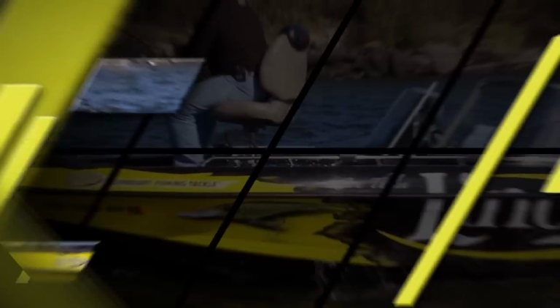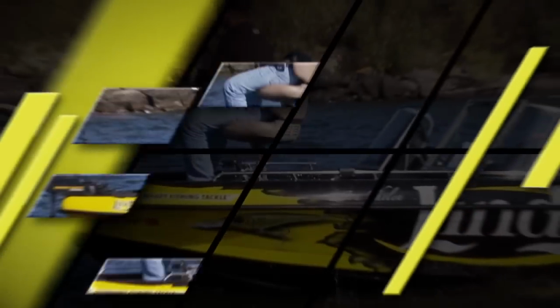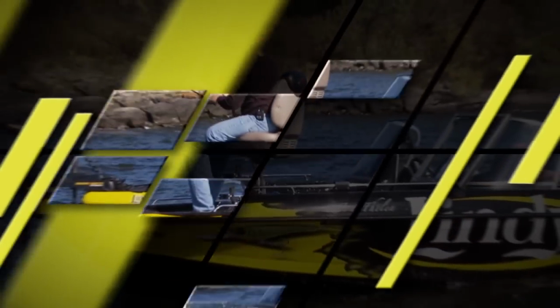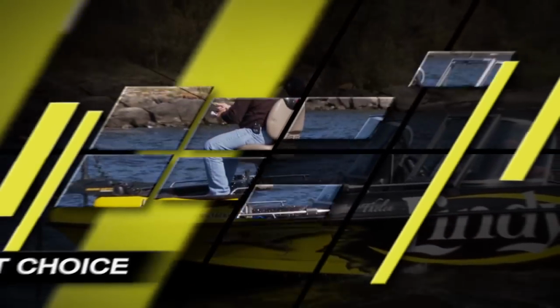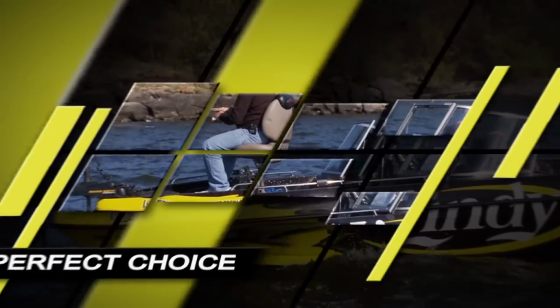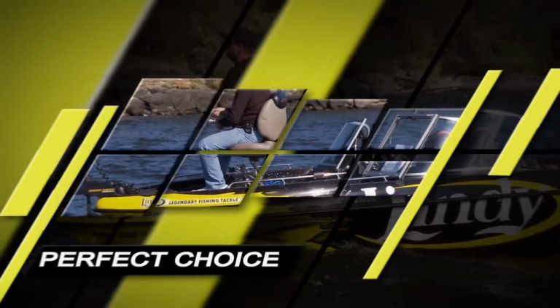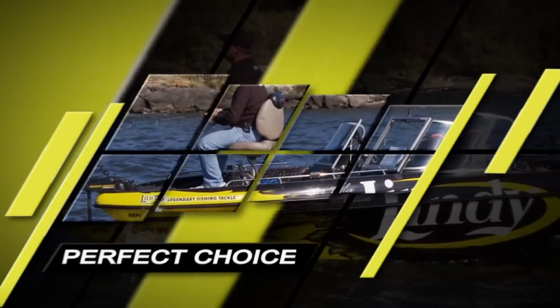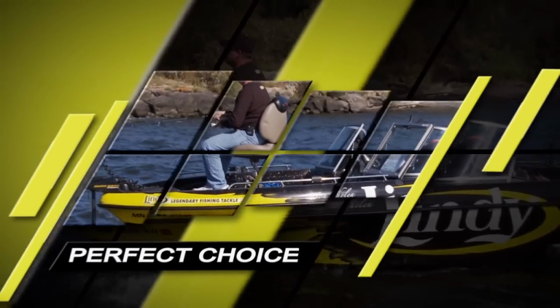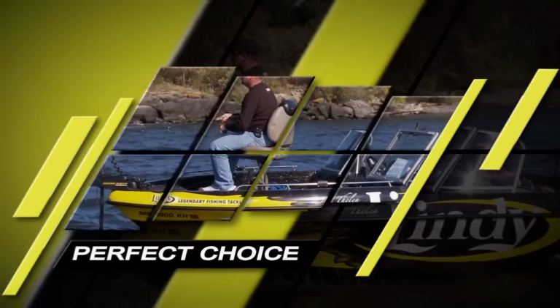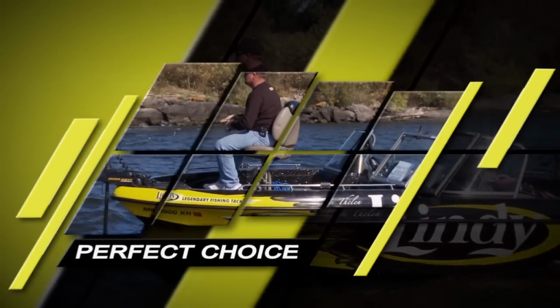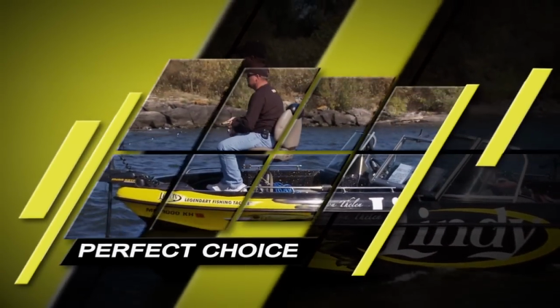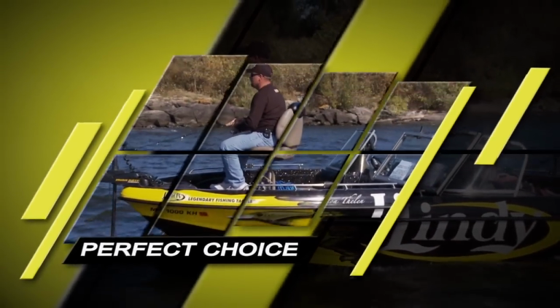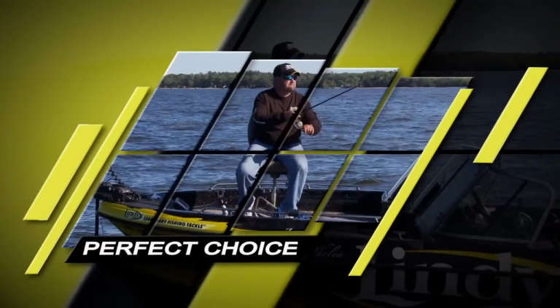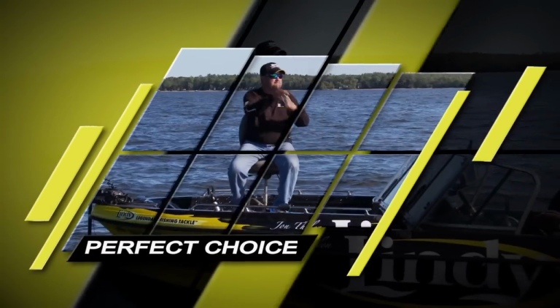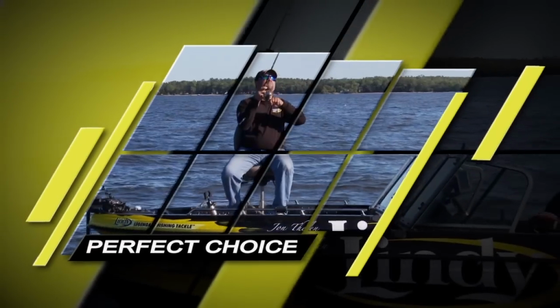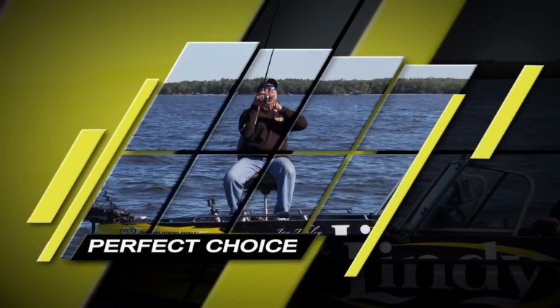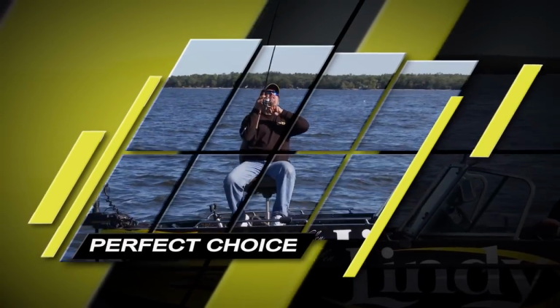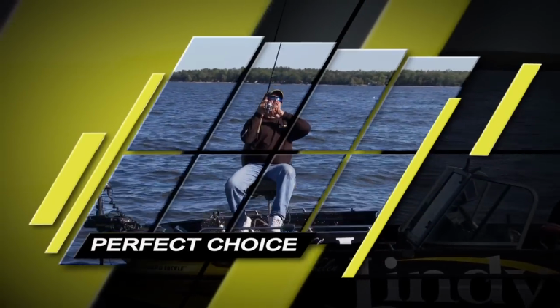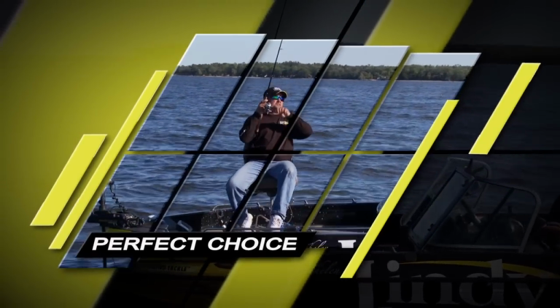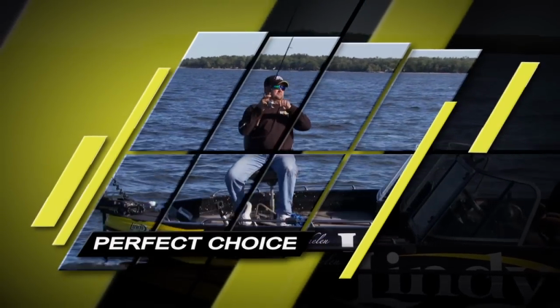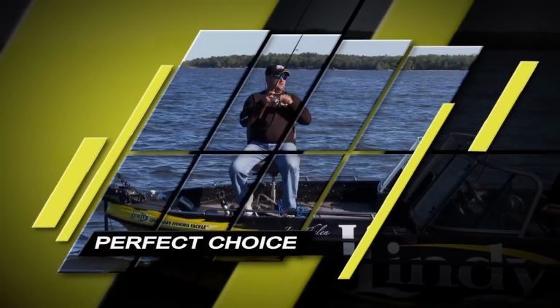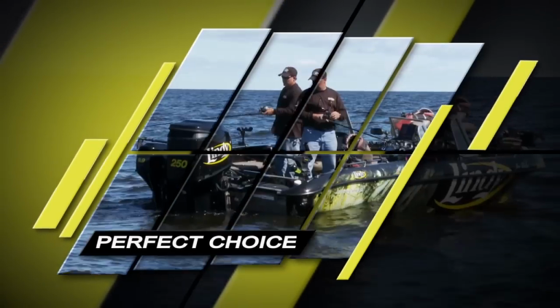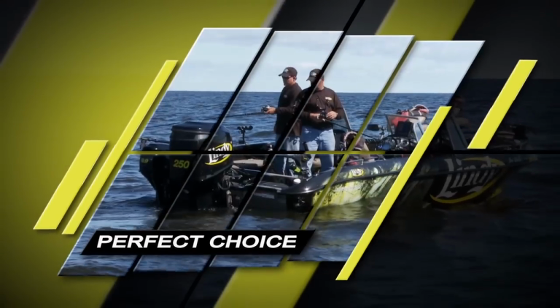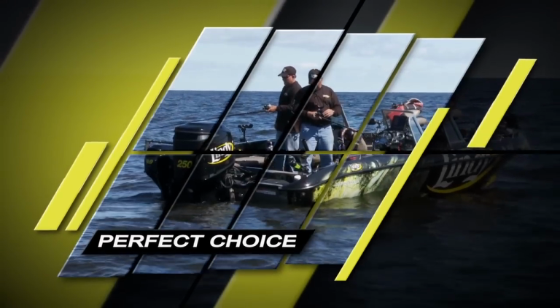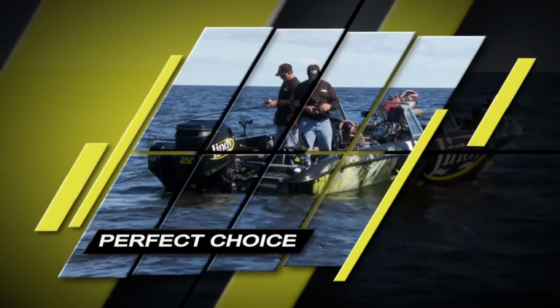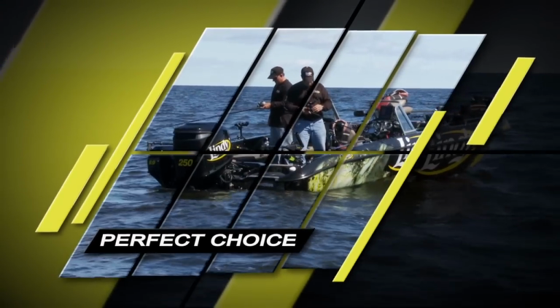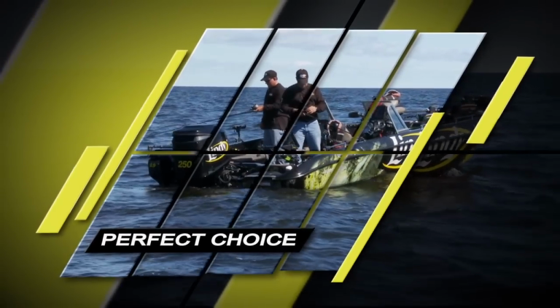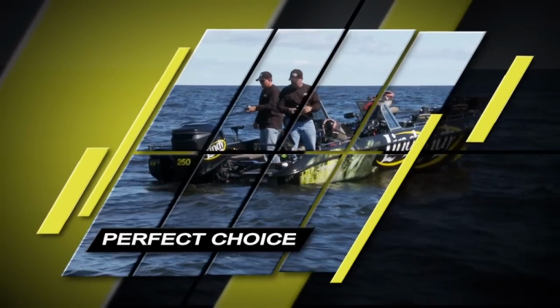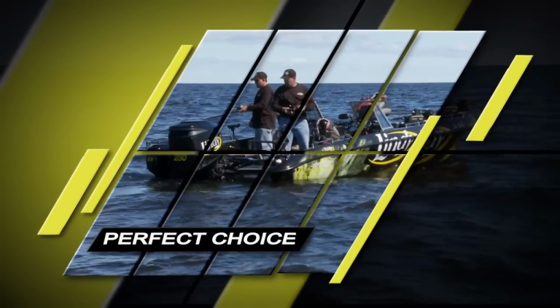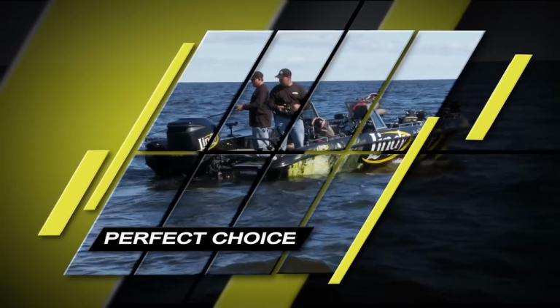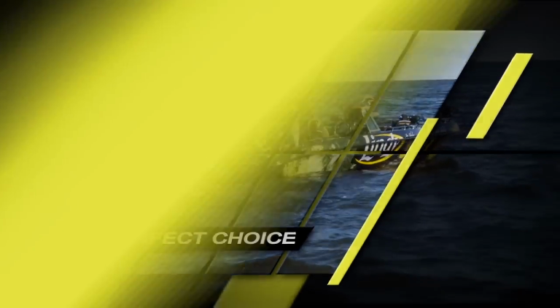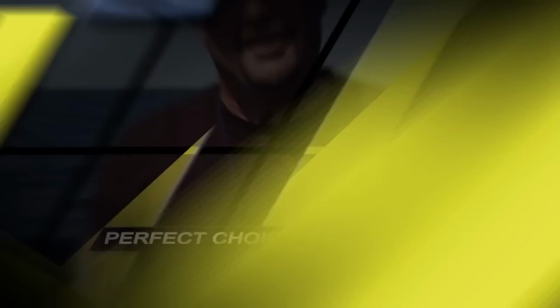Built with precision balance, the Shadling is the perfect choice for casting the shallow shorelines or trolling deepwater haunts where the lunkers live.